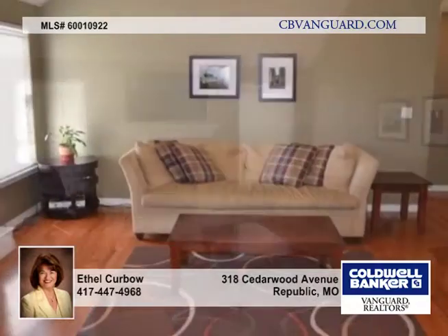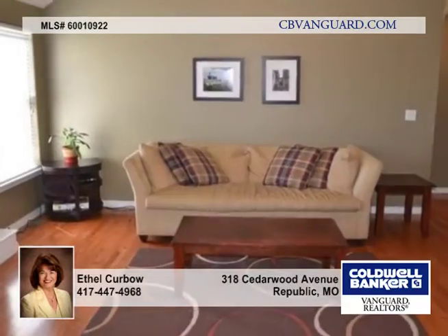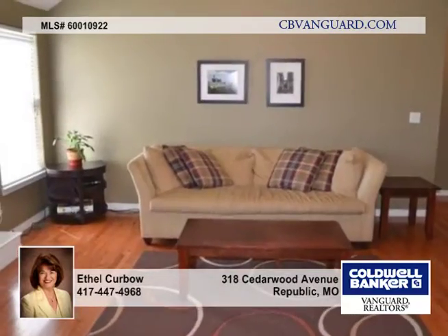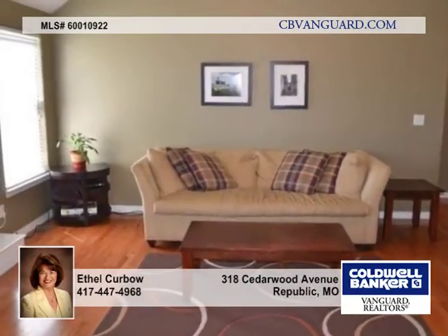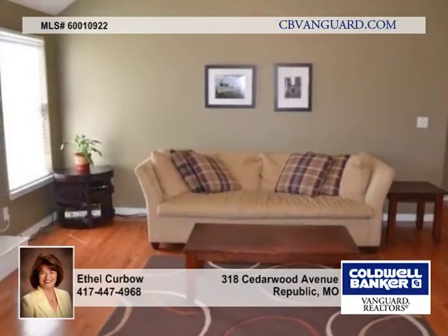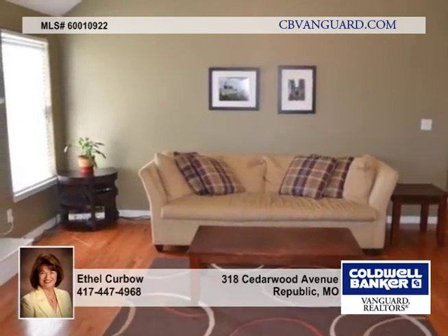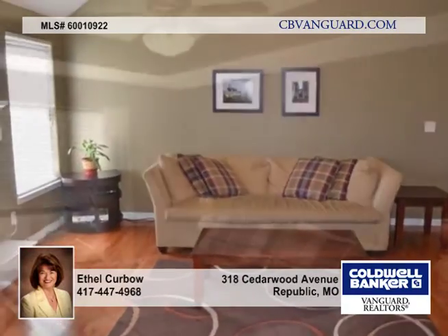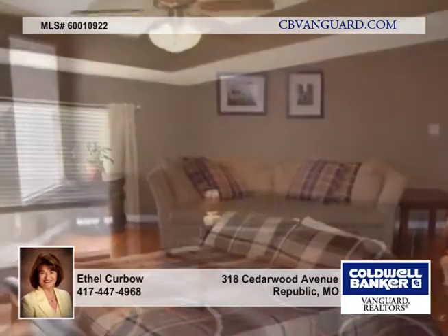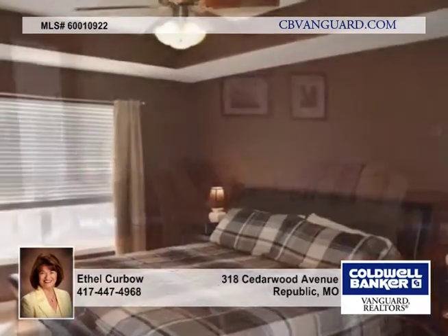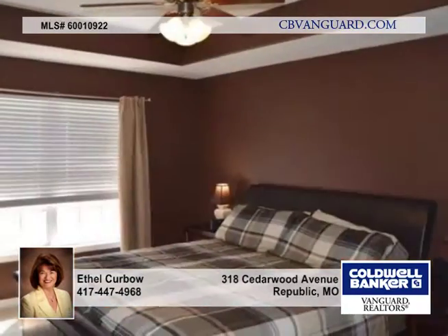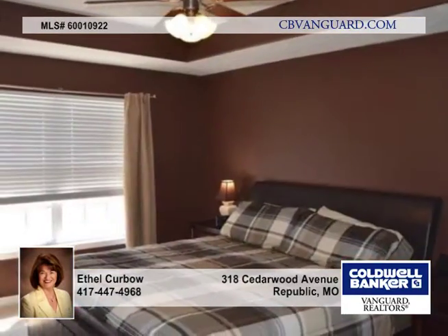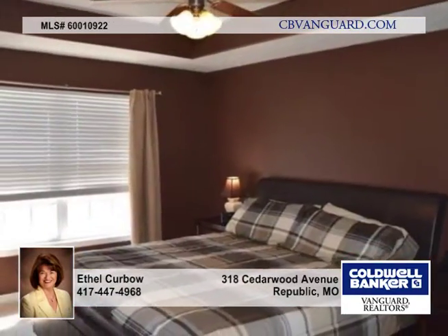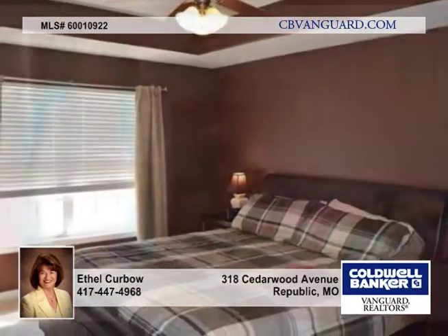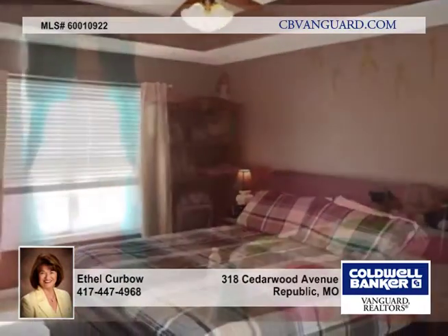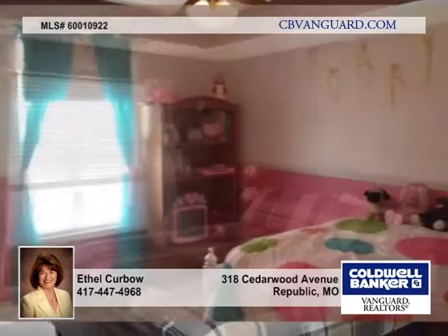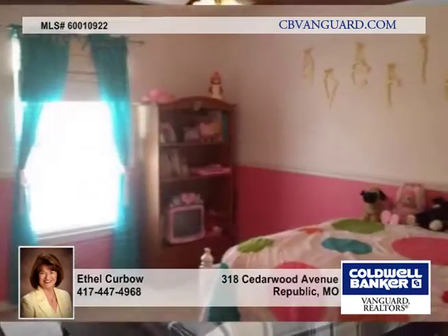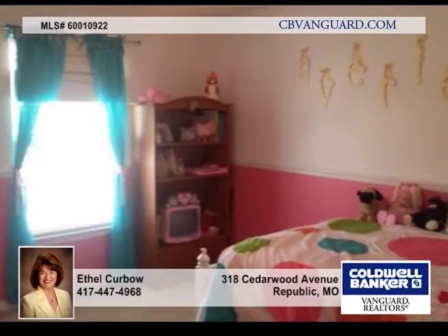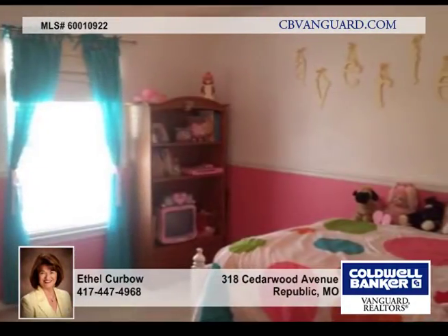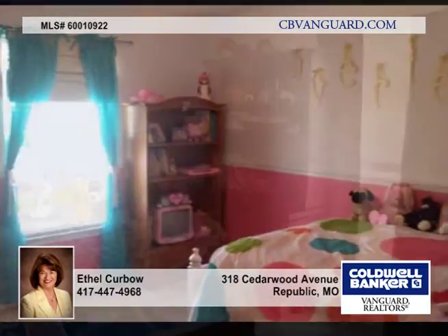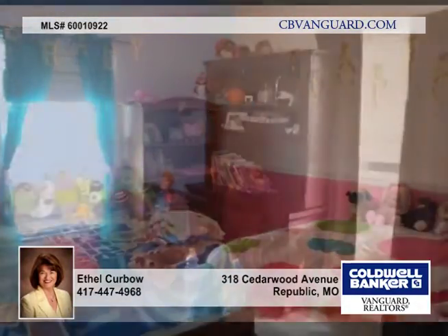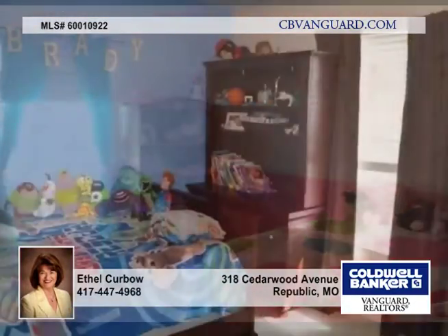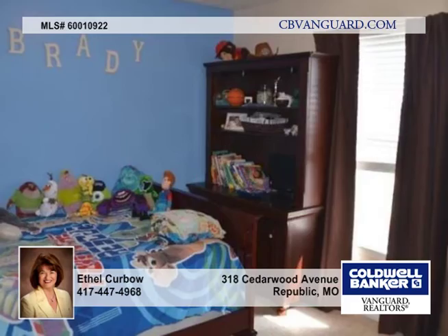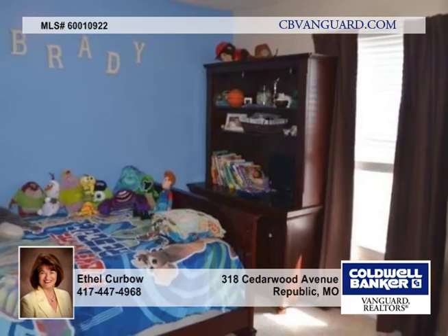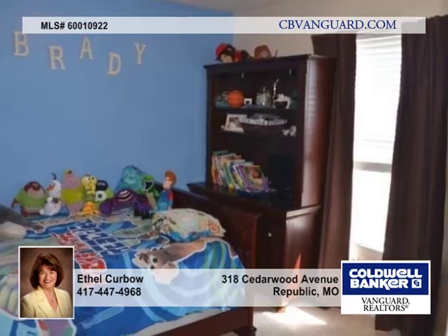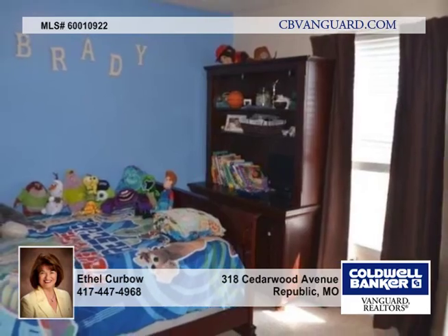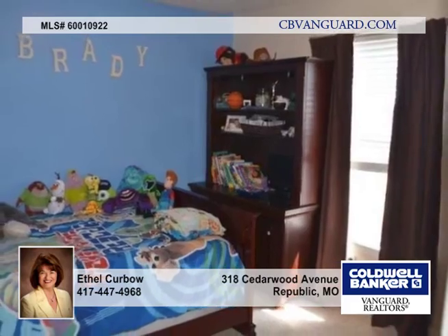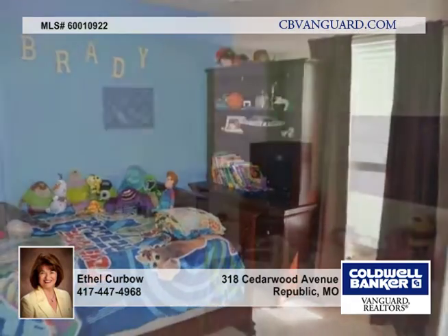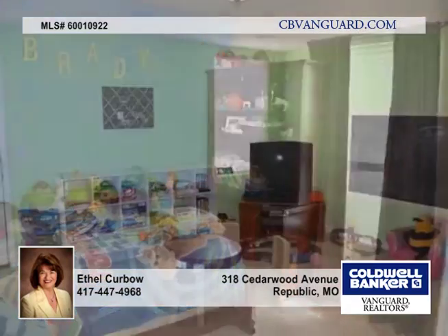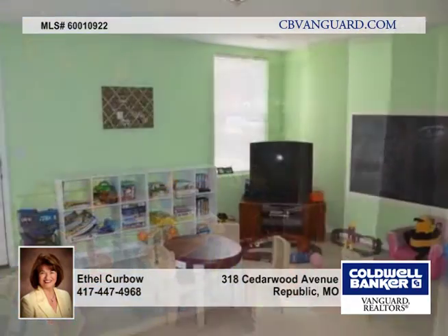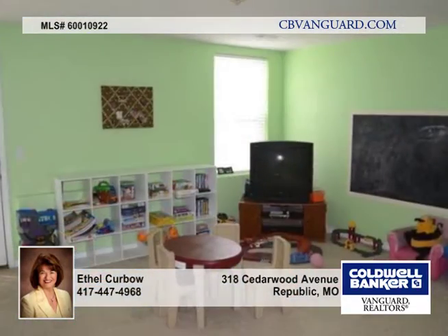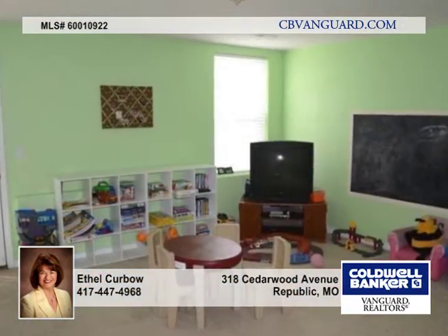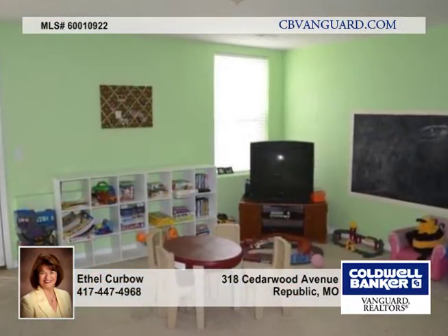The living room offers hardwood flooring and a gas fireplace. The kitchen has an eating bar, plenty of cabinets and counter space, and ceramic tile flooring.